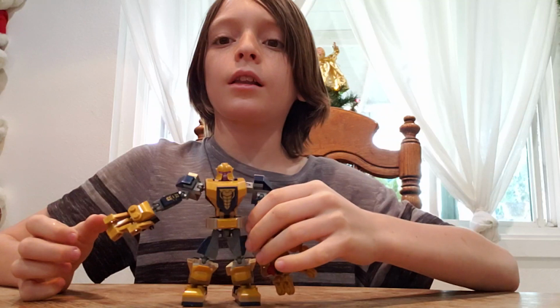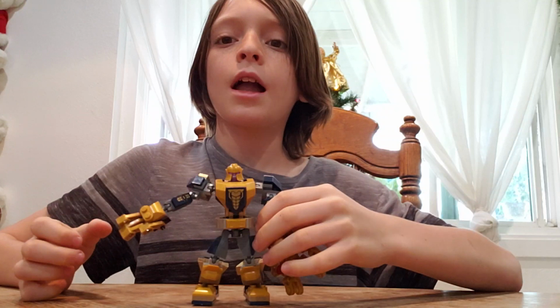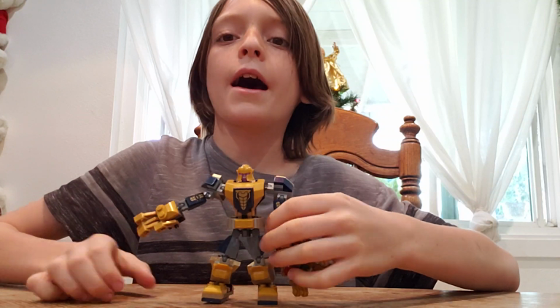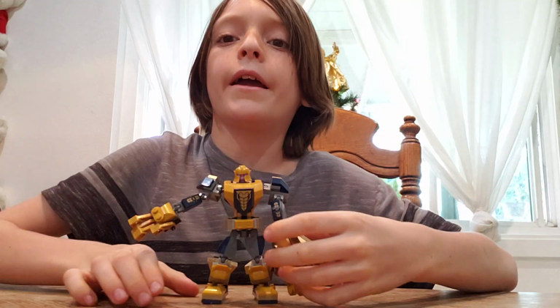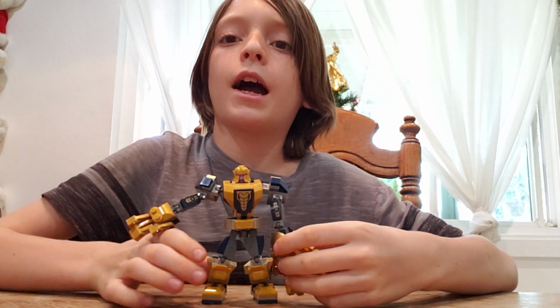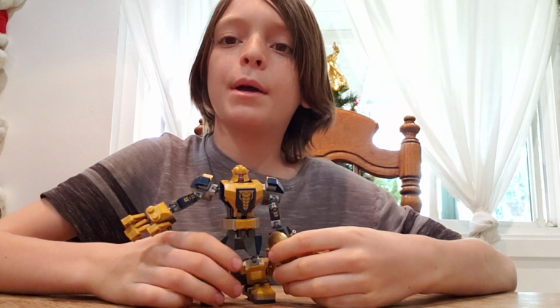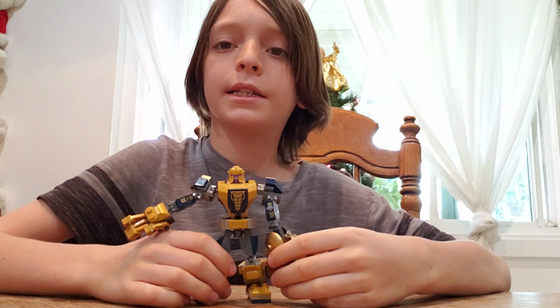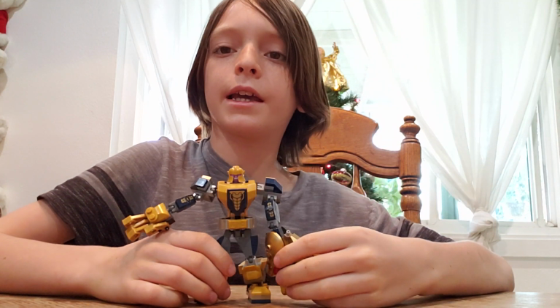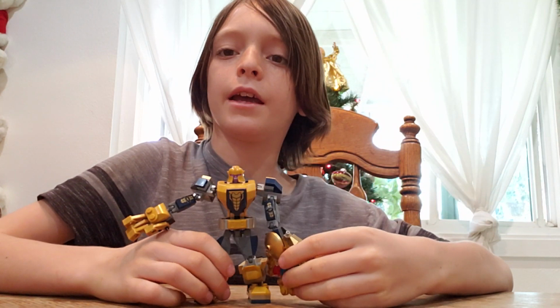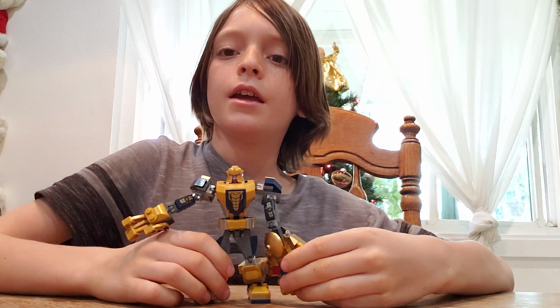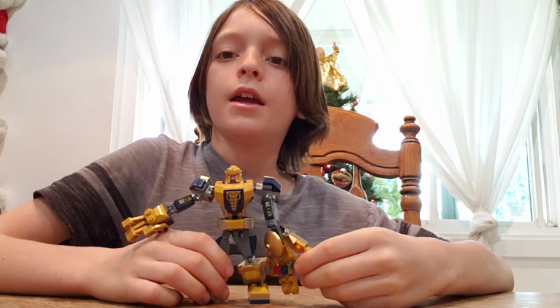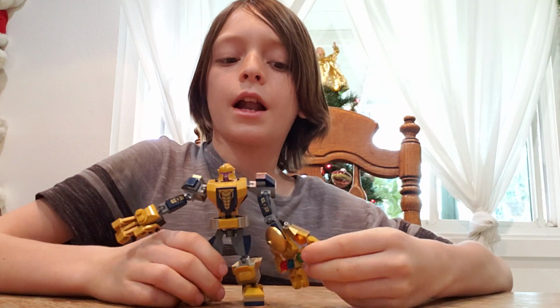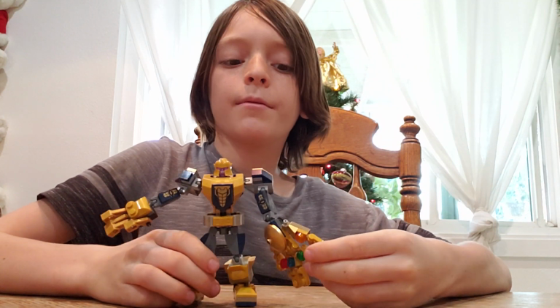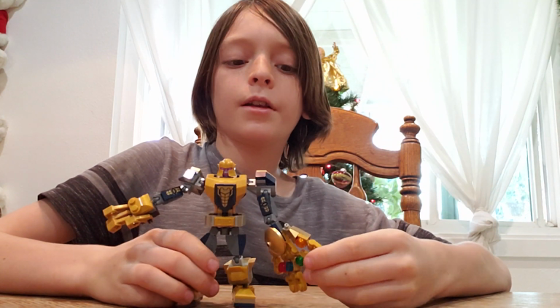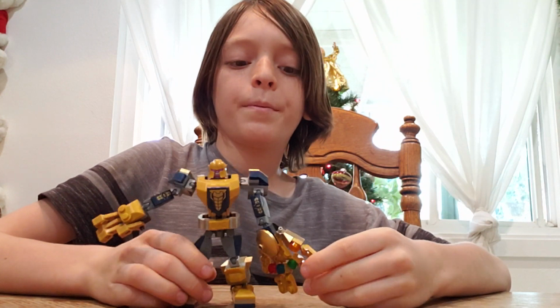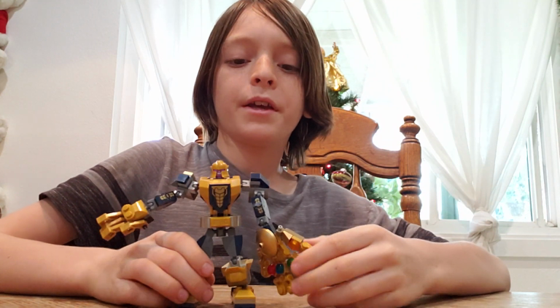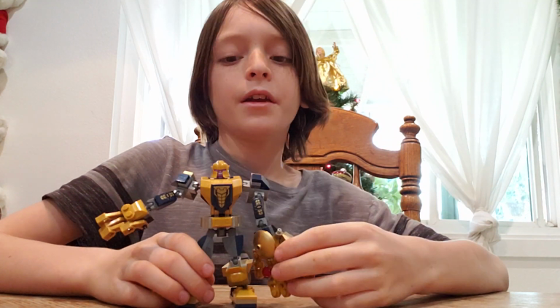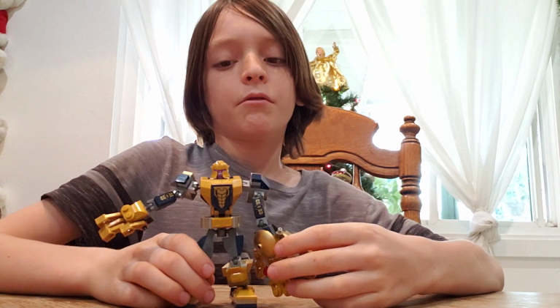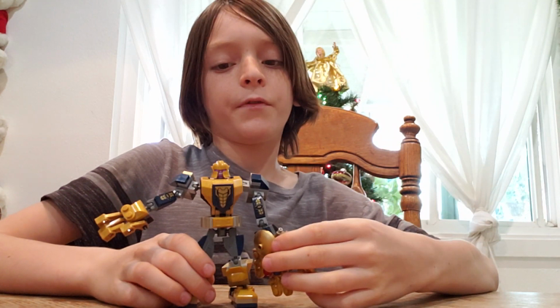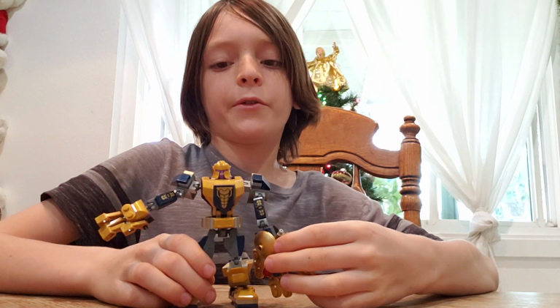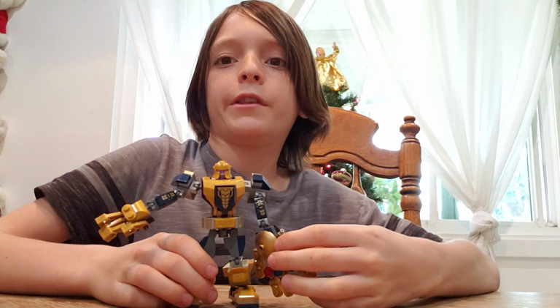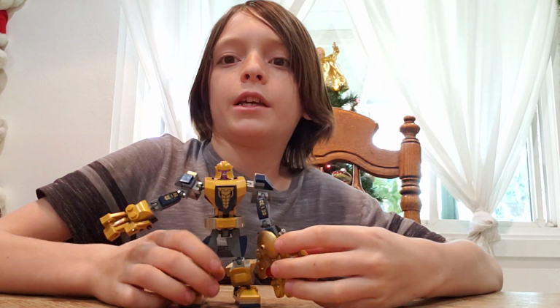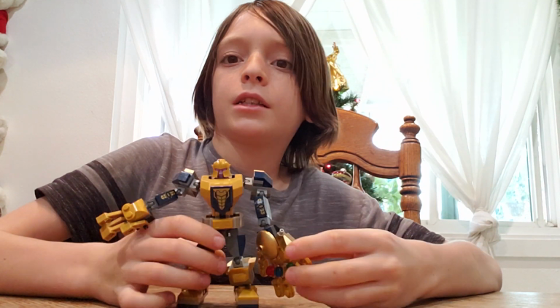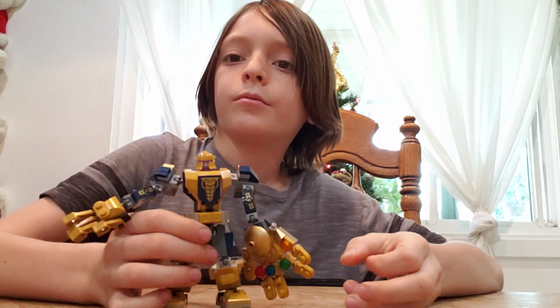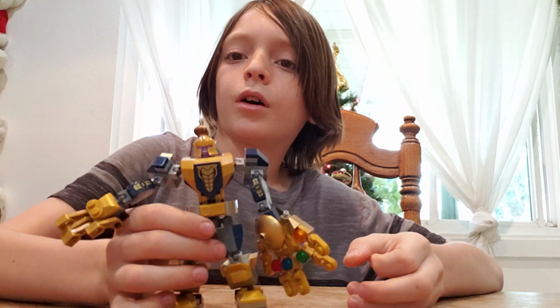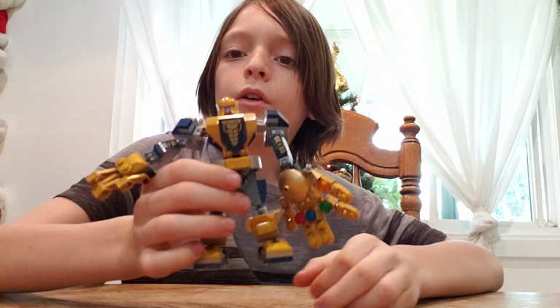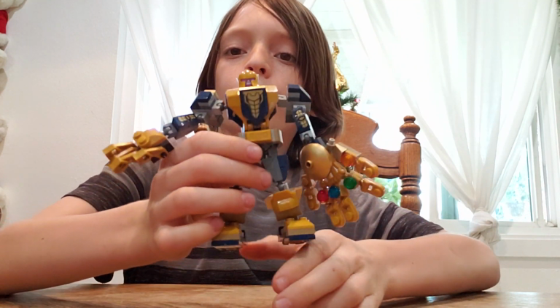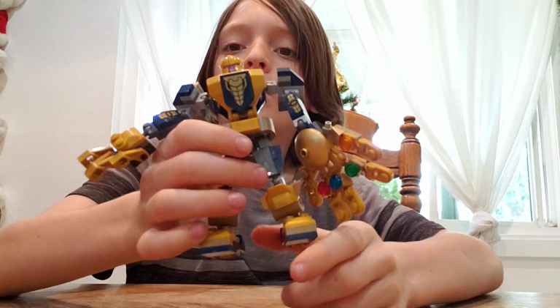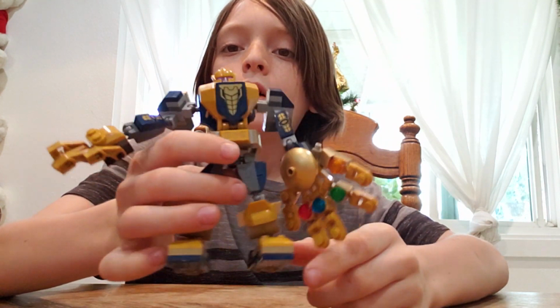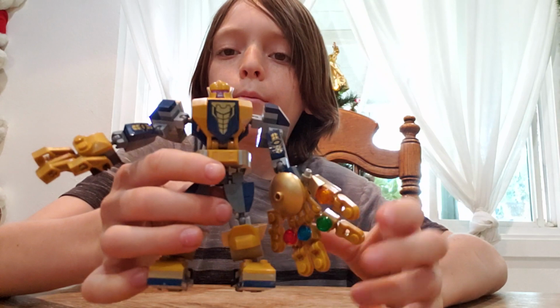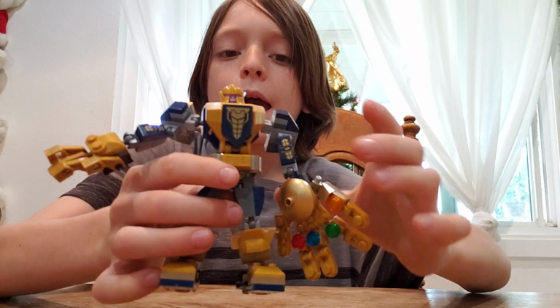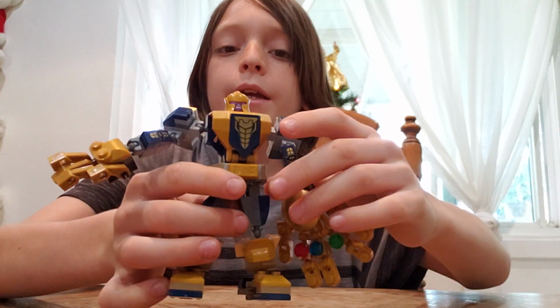Hi, I'm SK, and I'm going to be reviewing this Marvel mech.